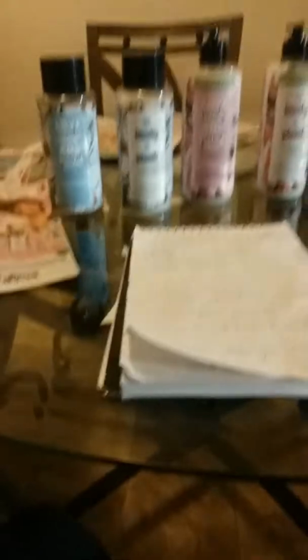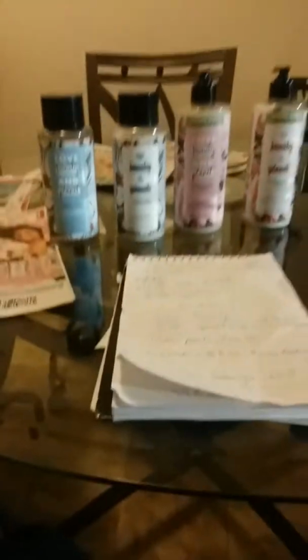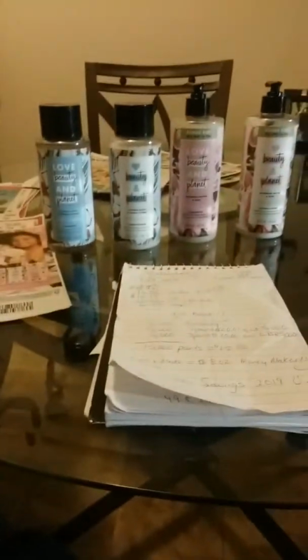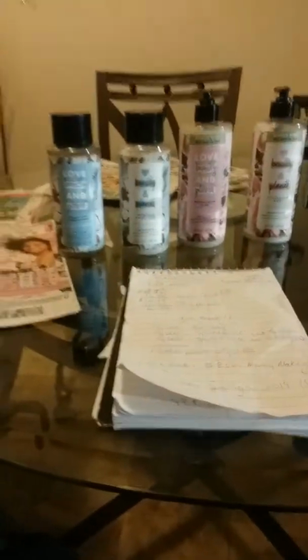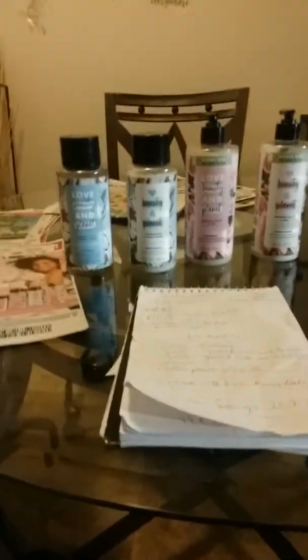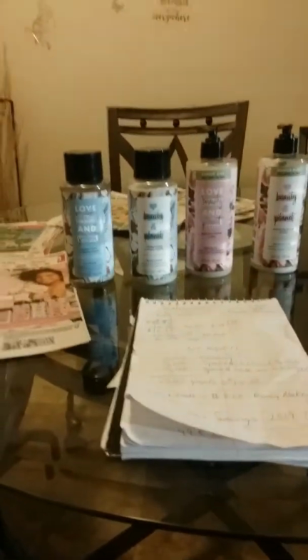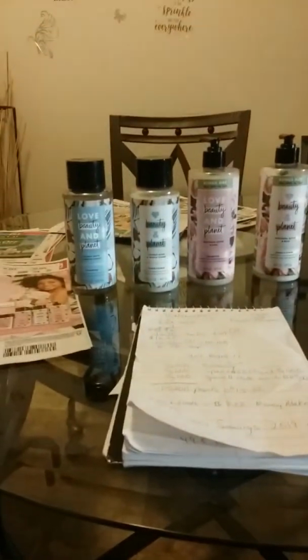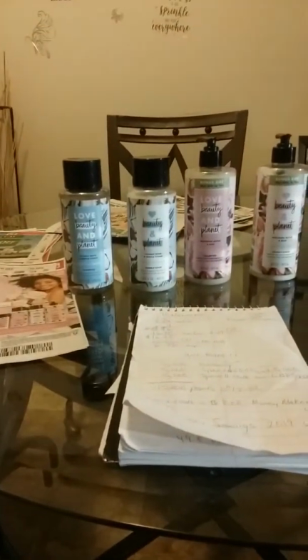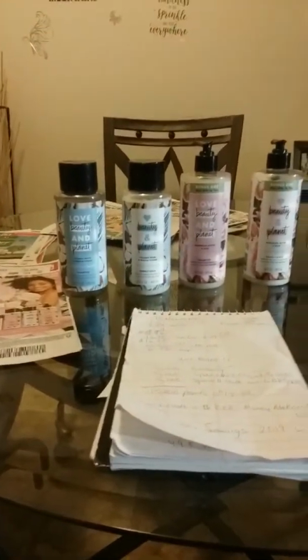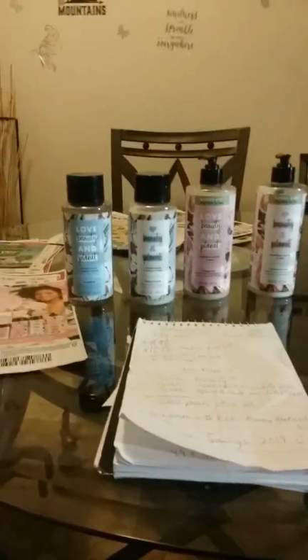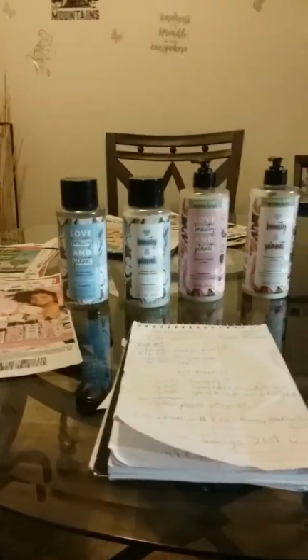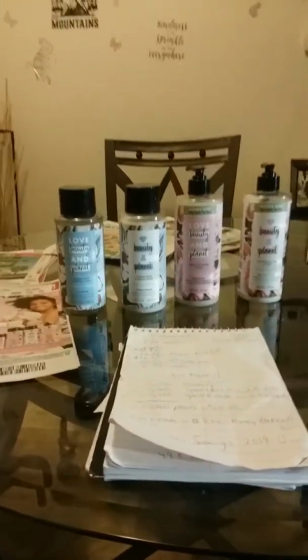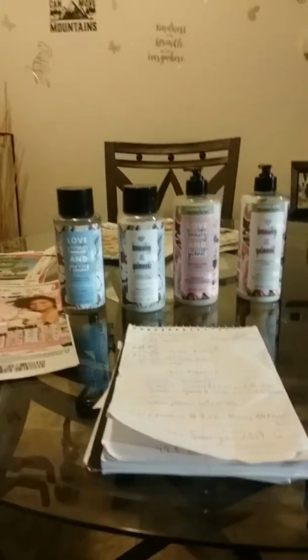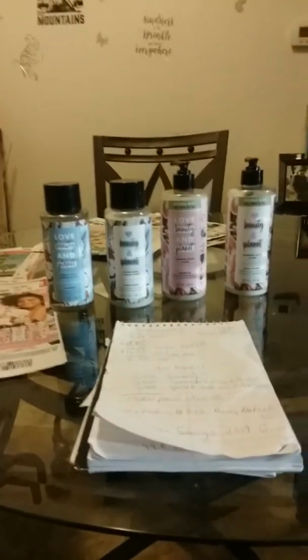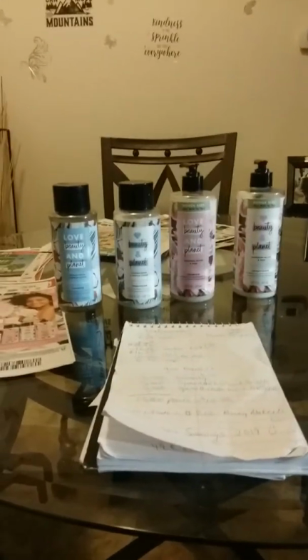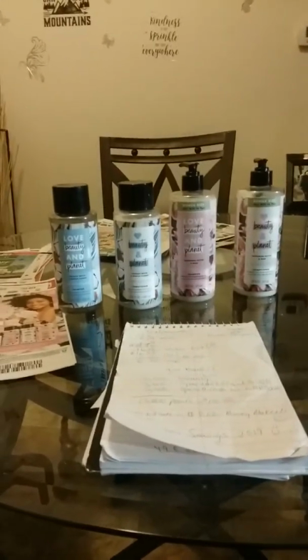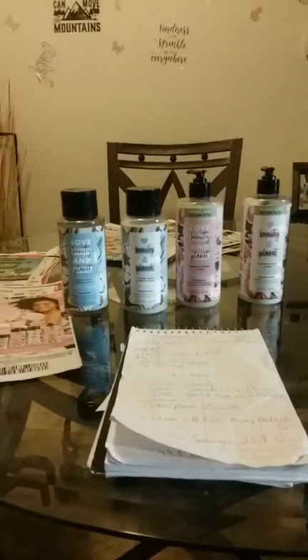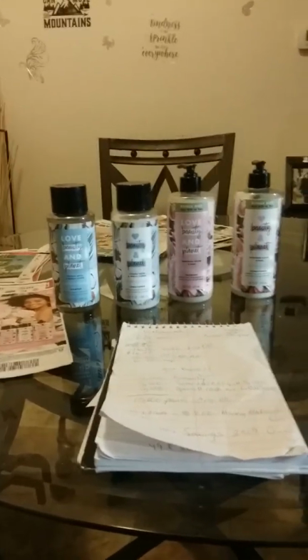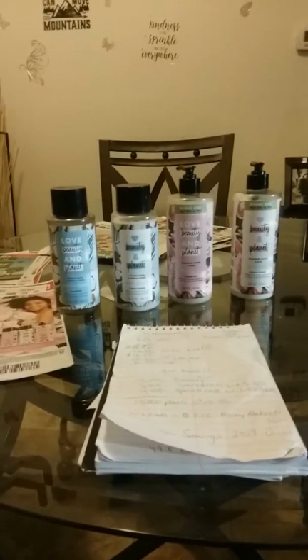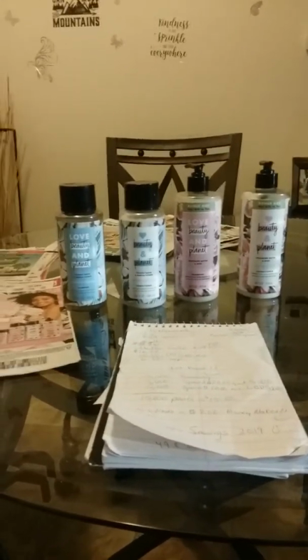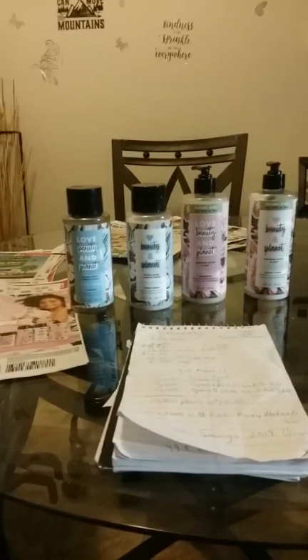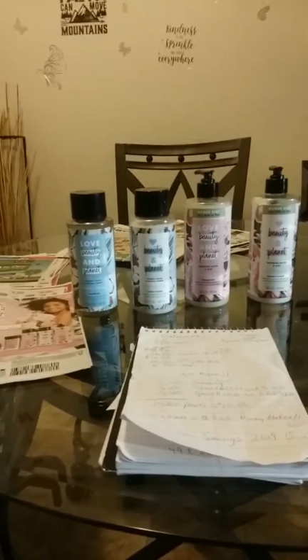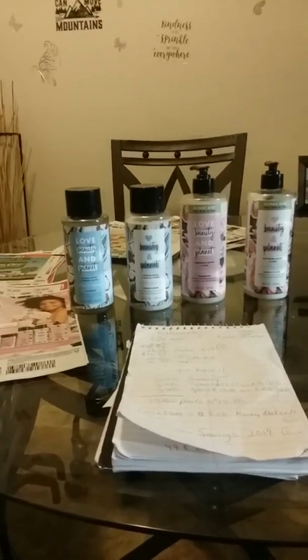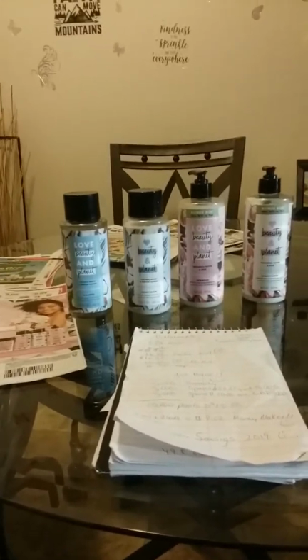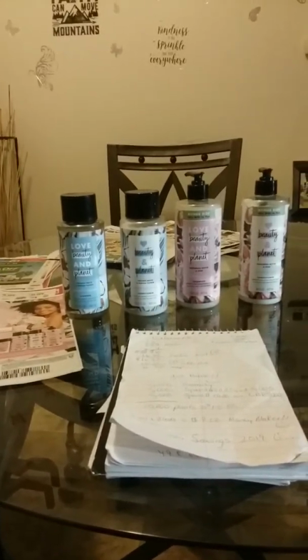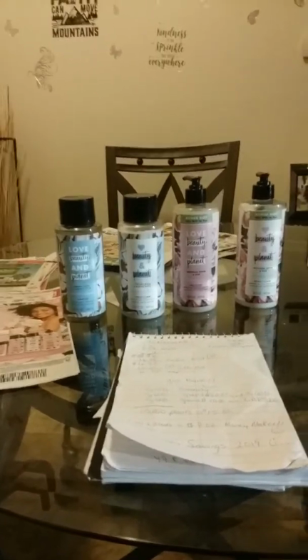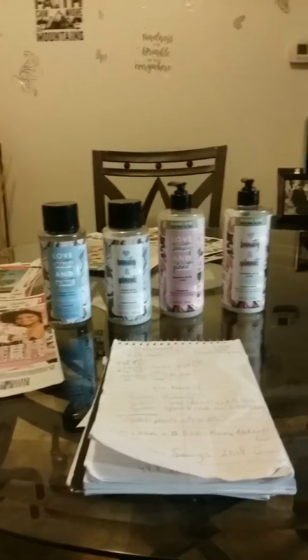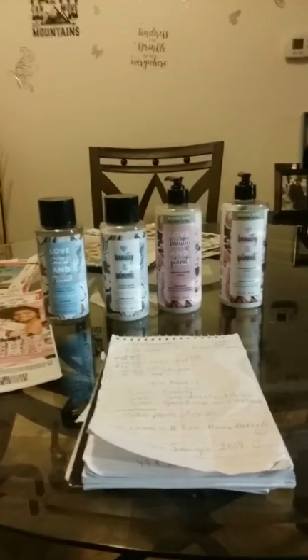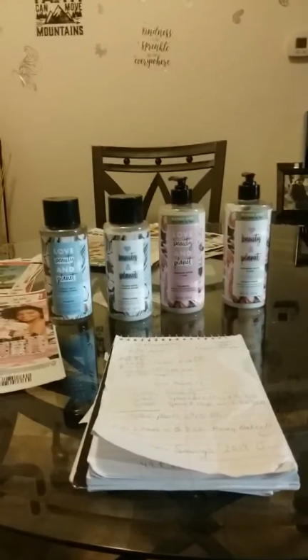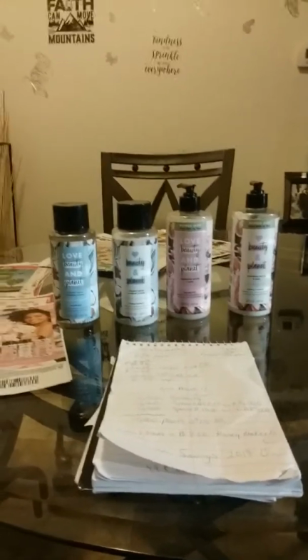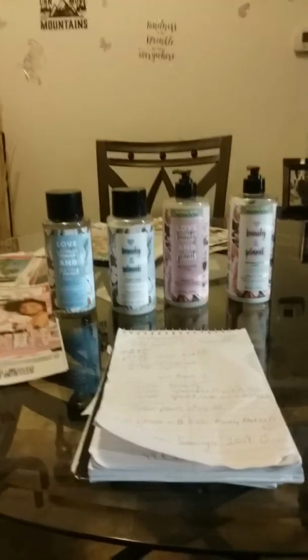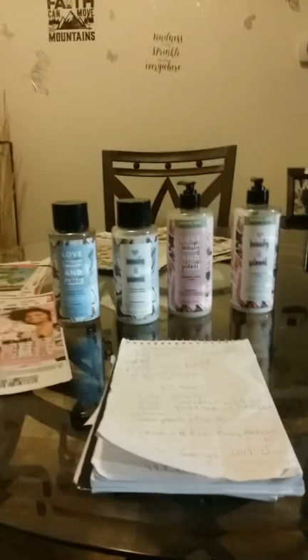Hi guys, welcome back to my channel. This is Couponing in Connecticut and my name is Anna.